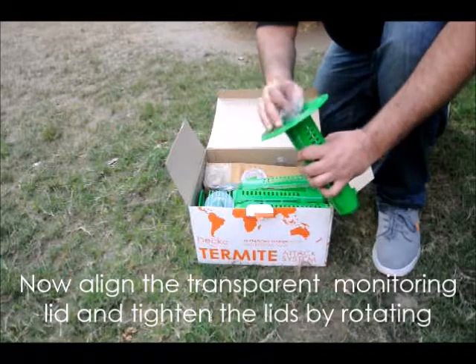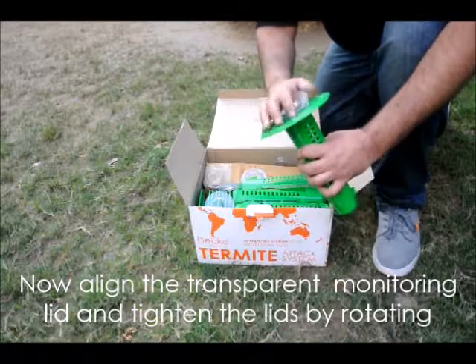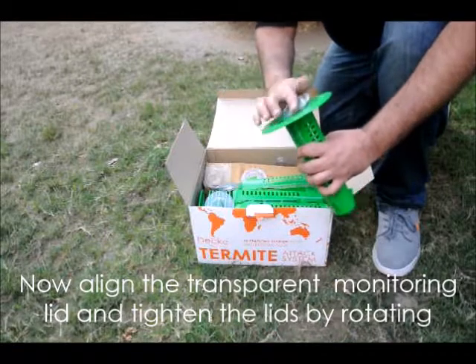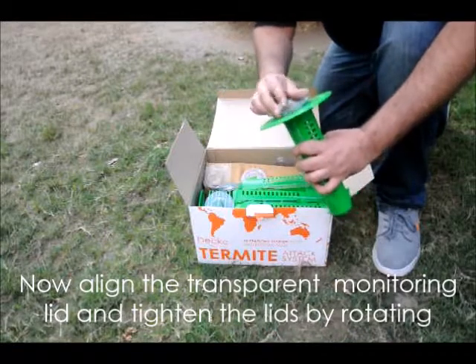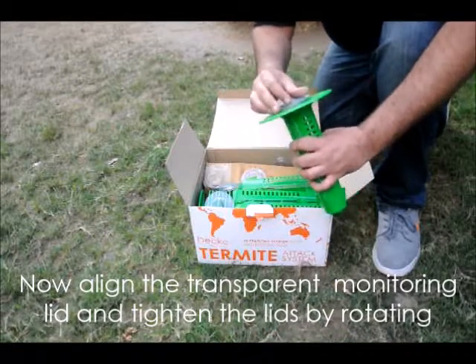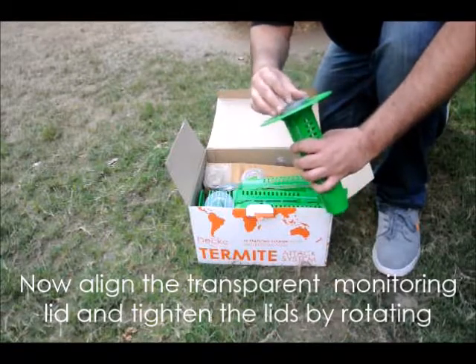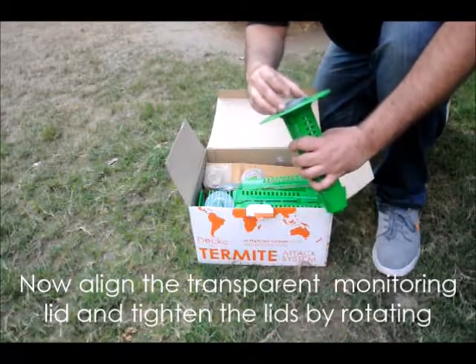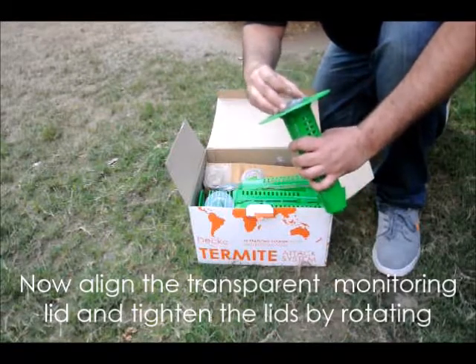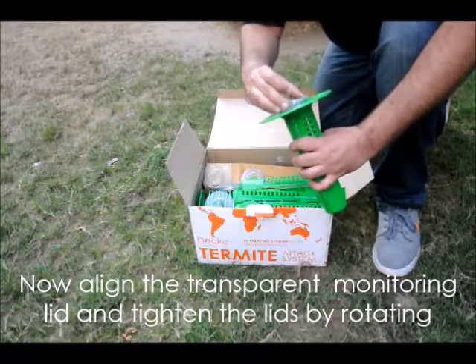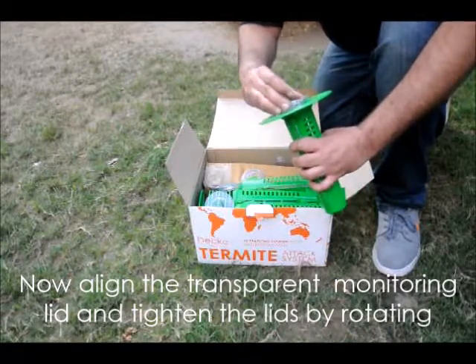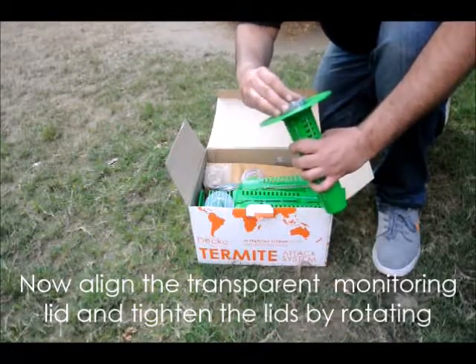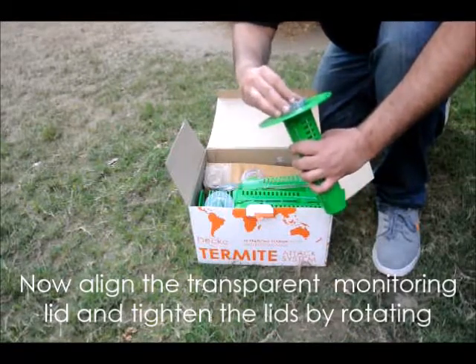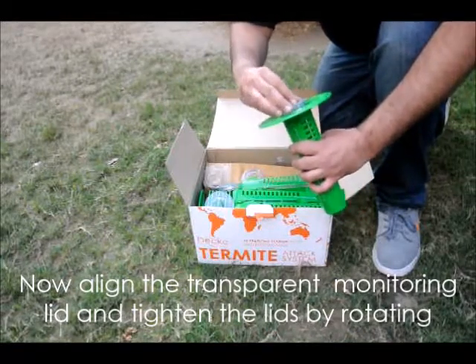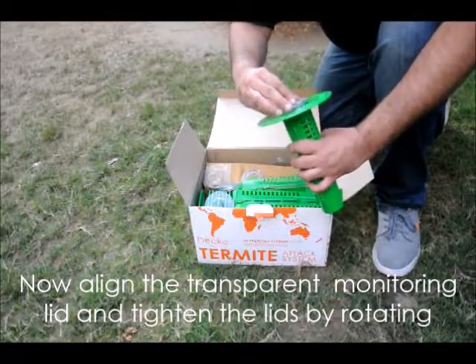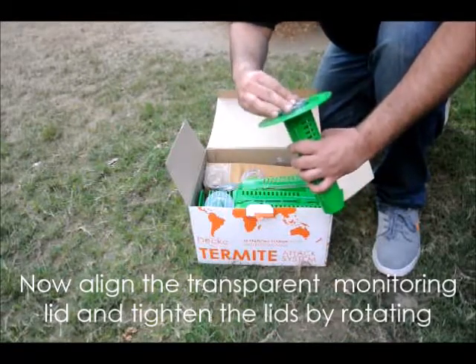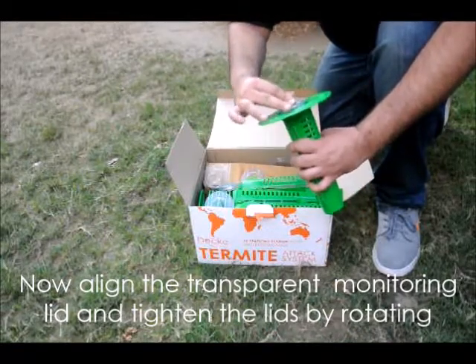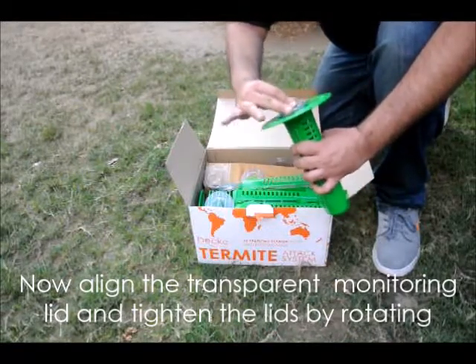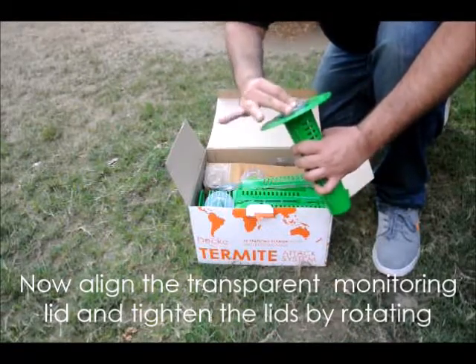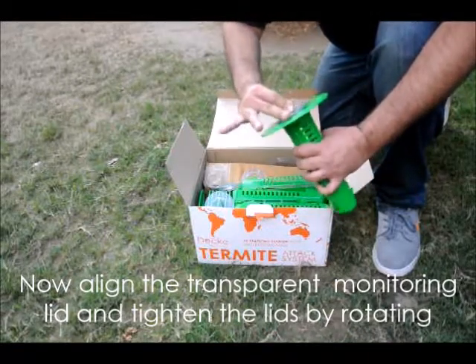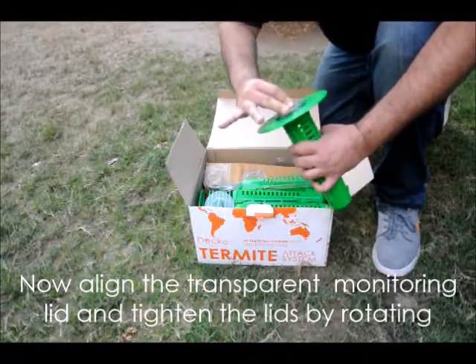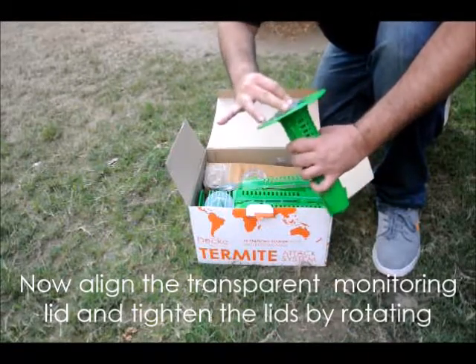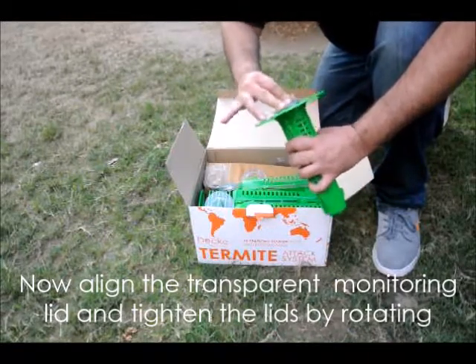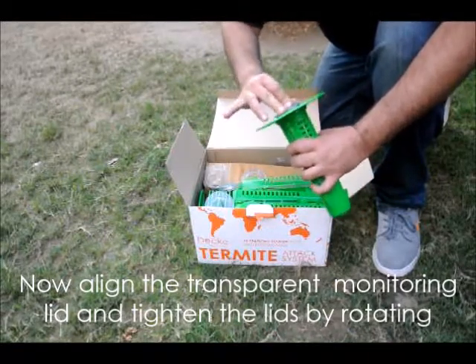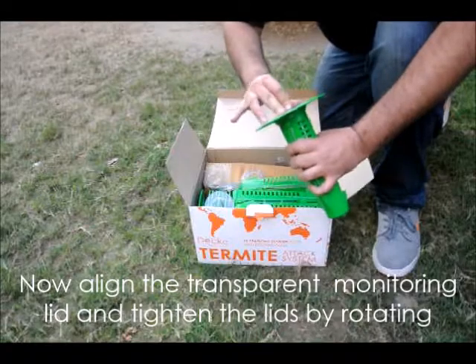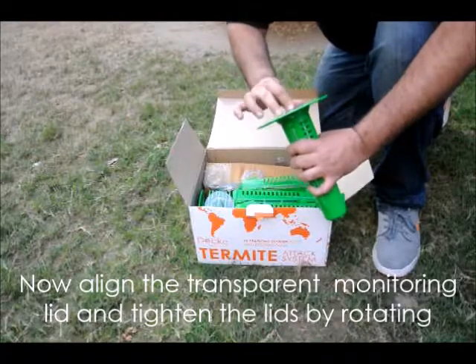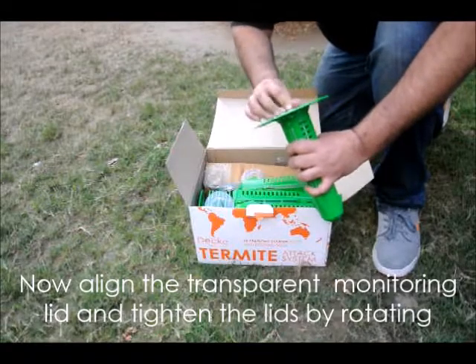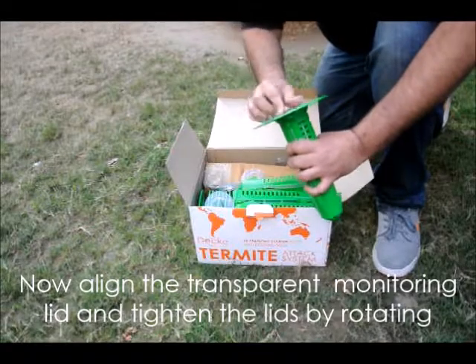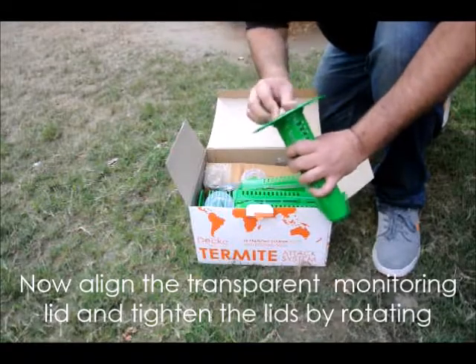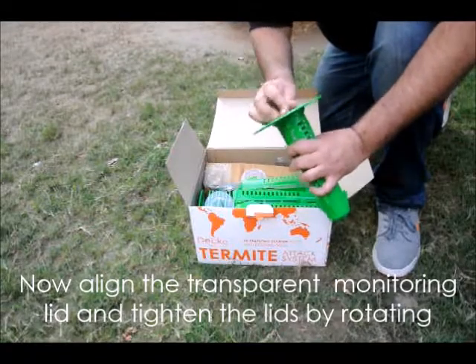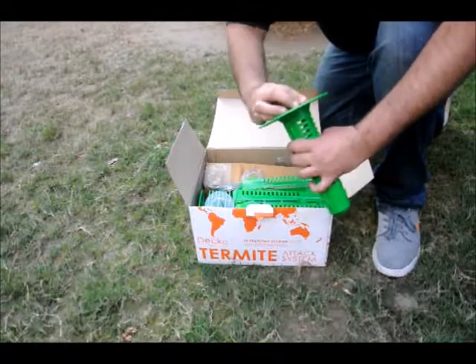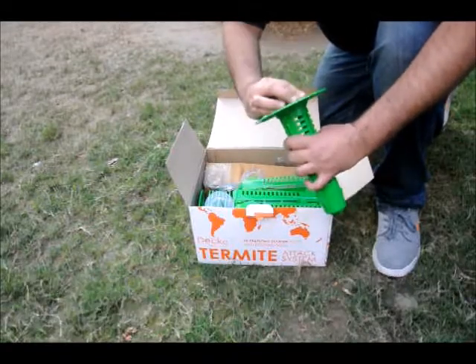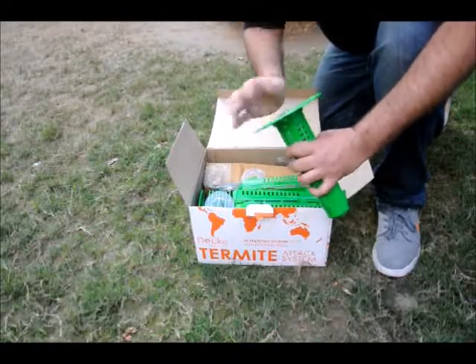Tighten the transparent see-through lid, then rotate the doughnut ring to lock it with the piece of wood inside. Your barrel is now ready for use.